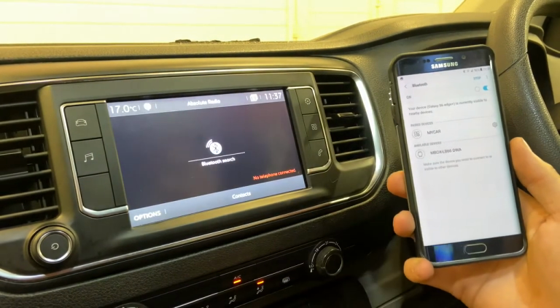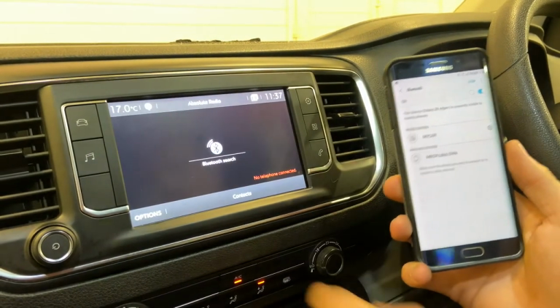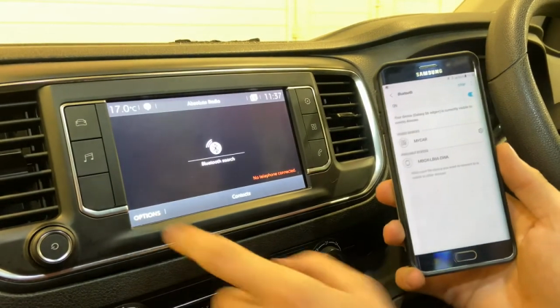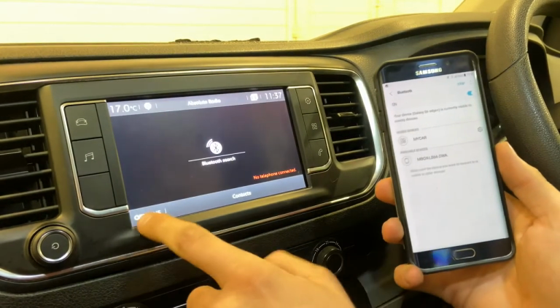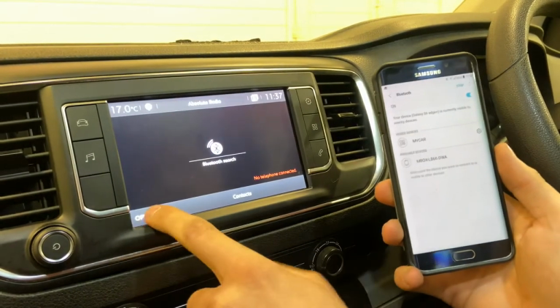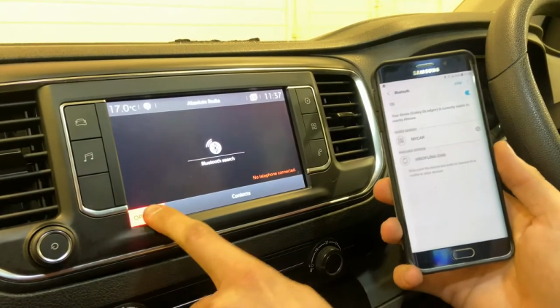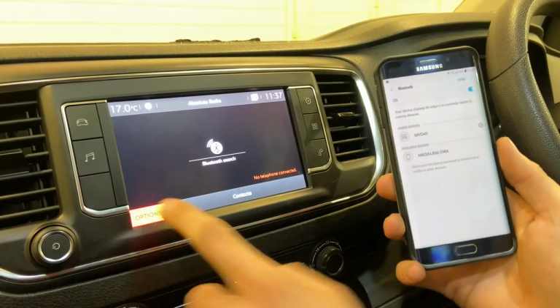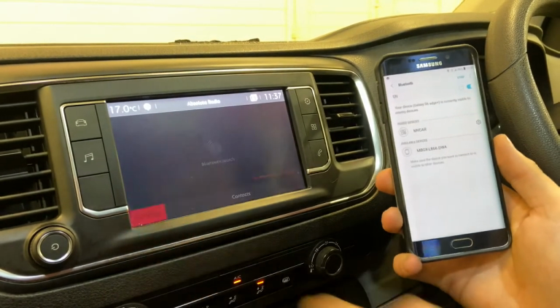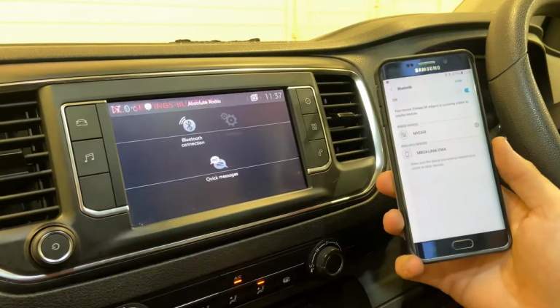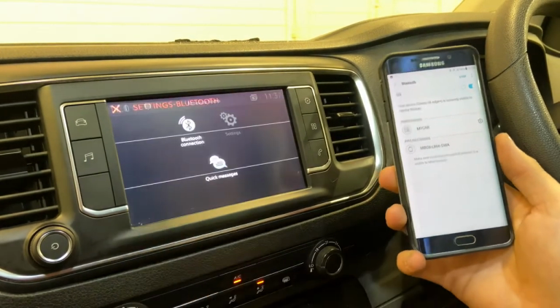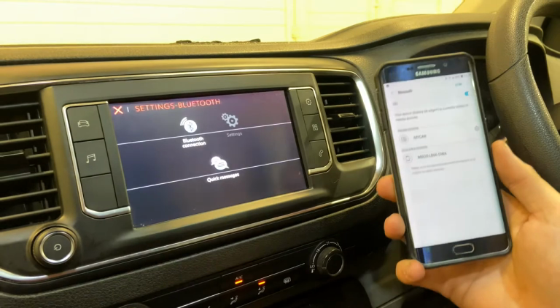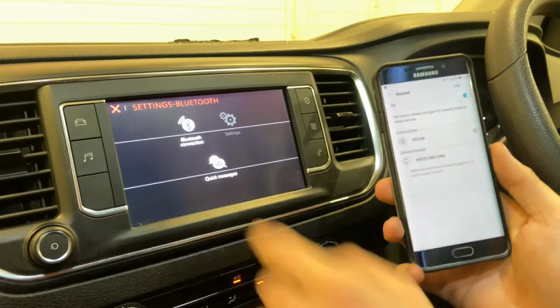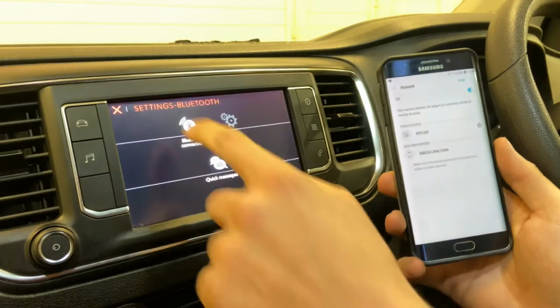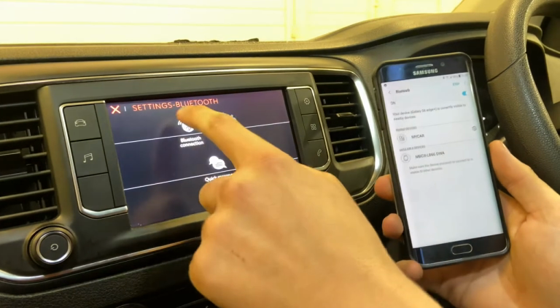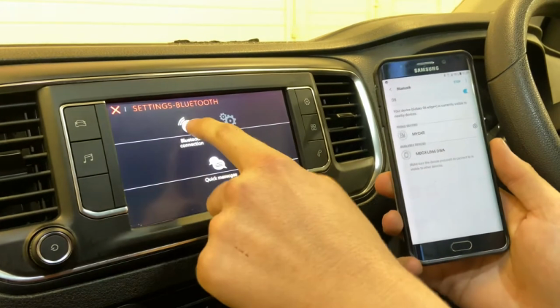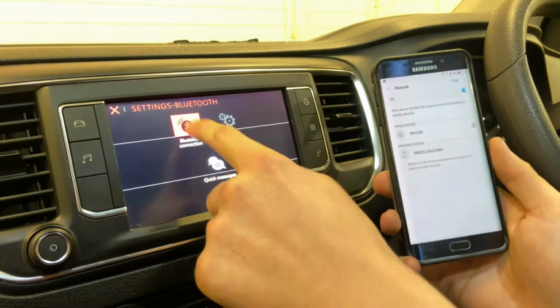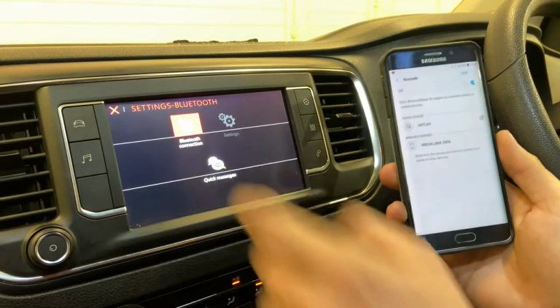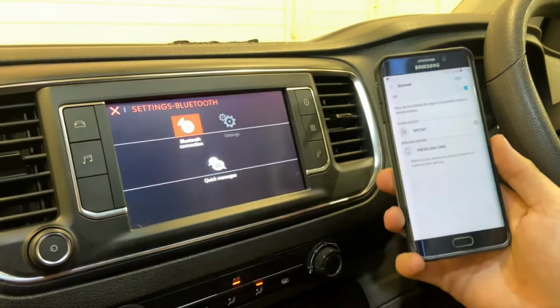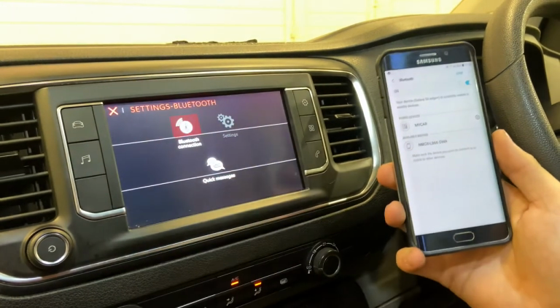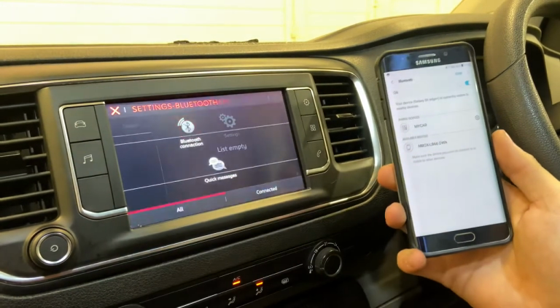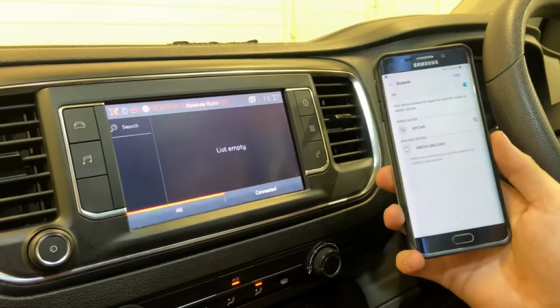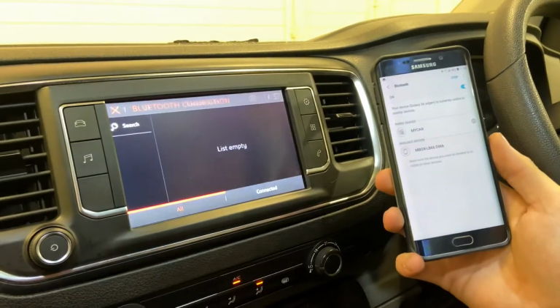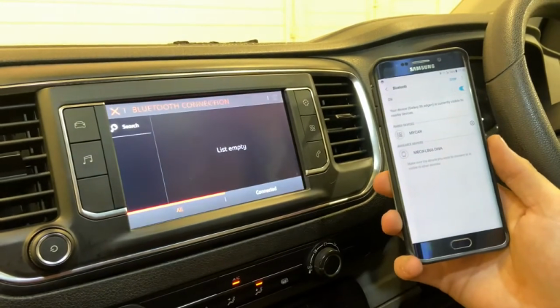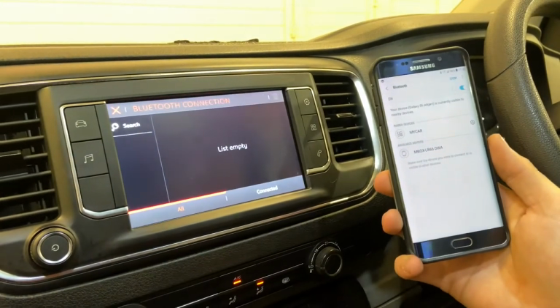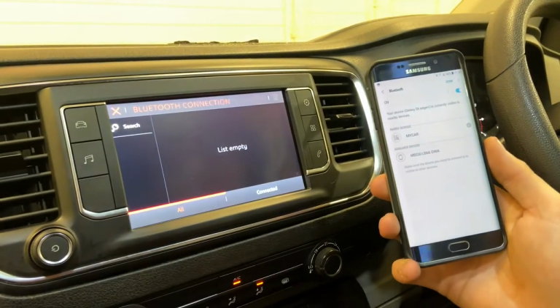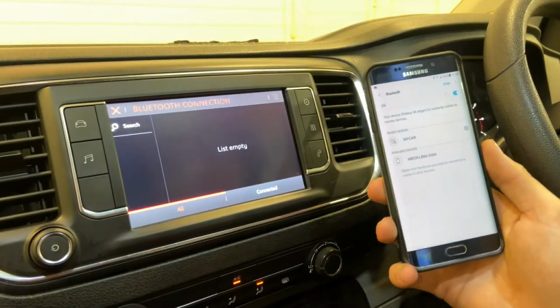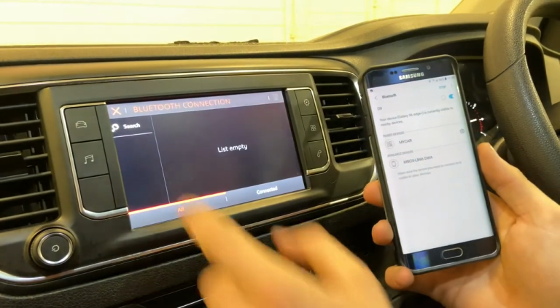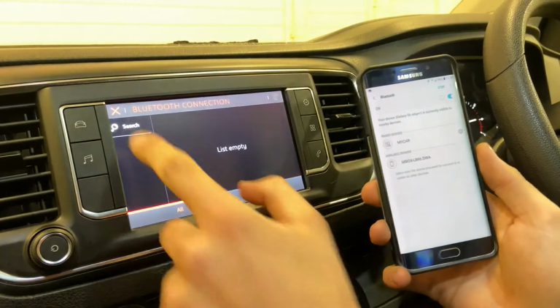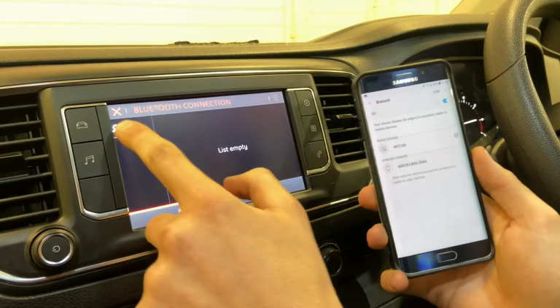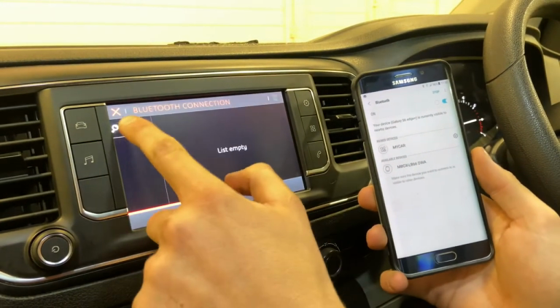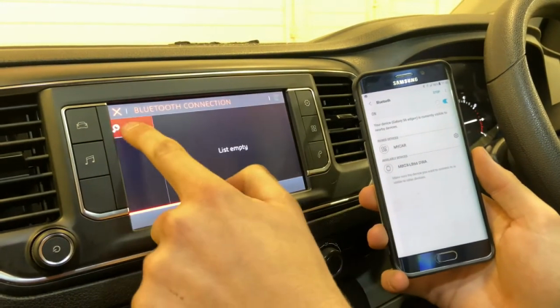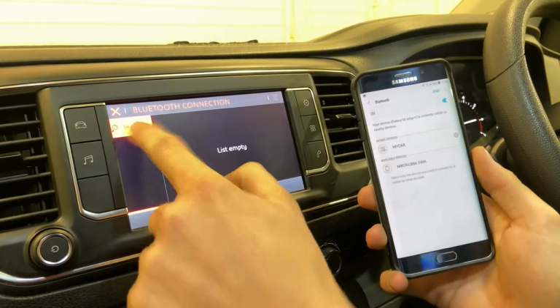Click Options, click Bluetooth Connection, then you want to click Search.